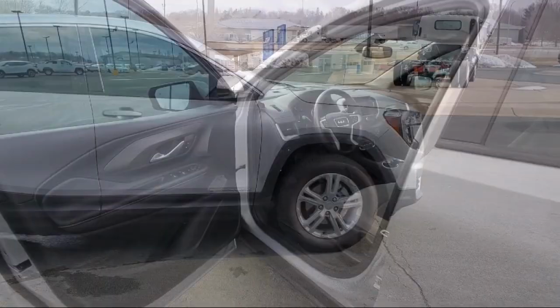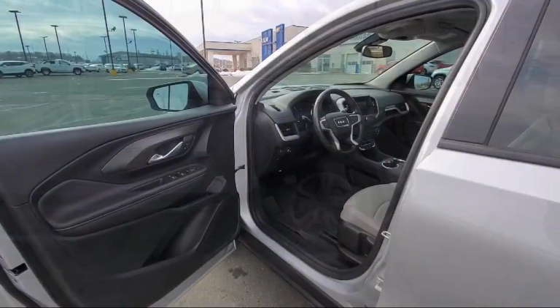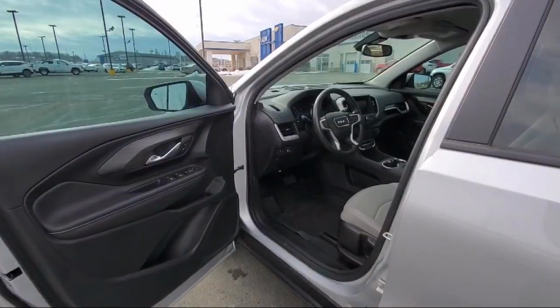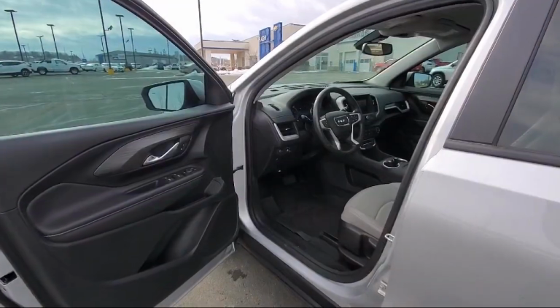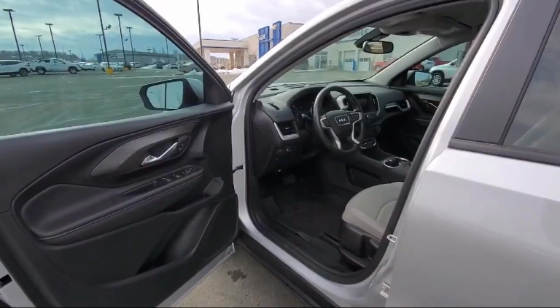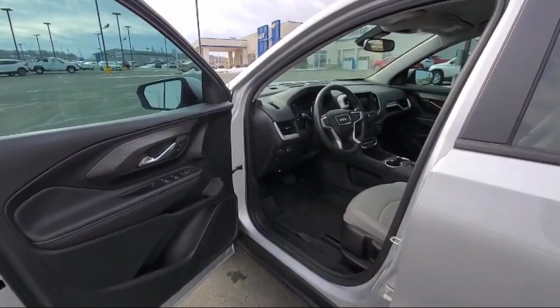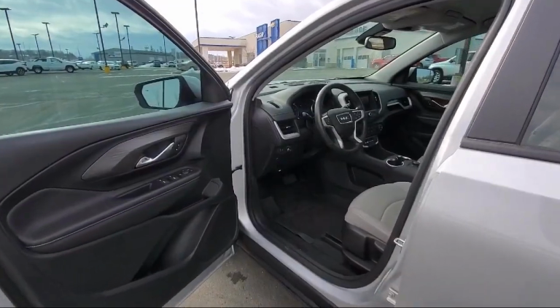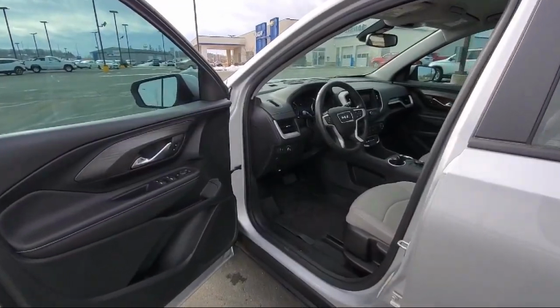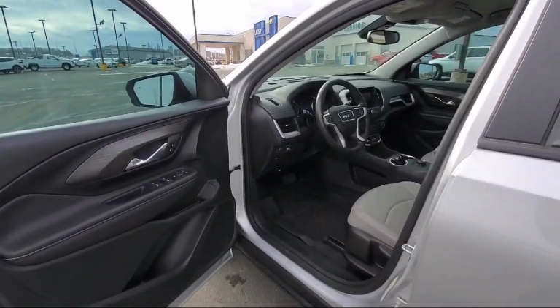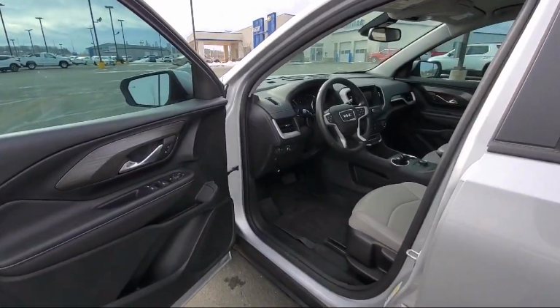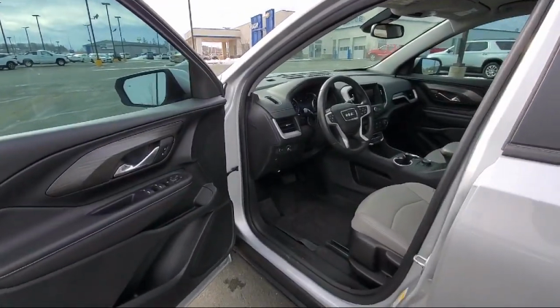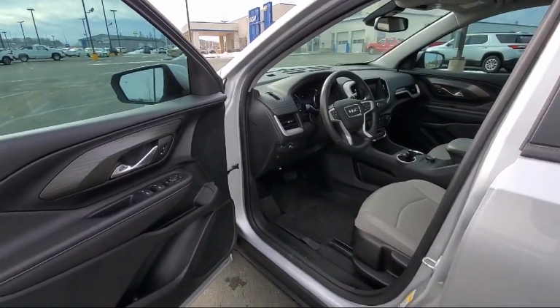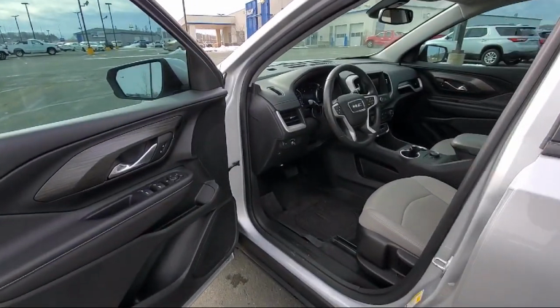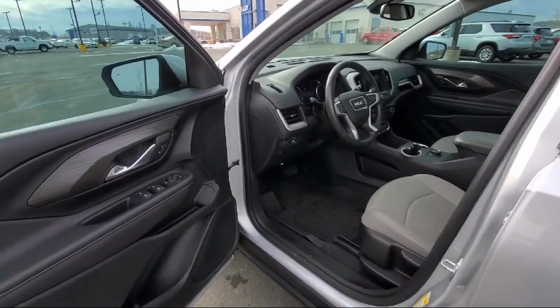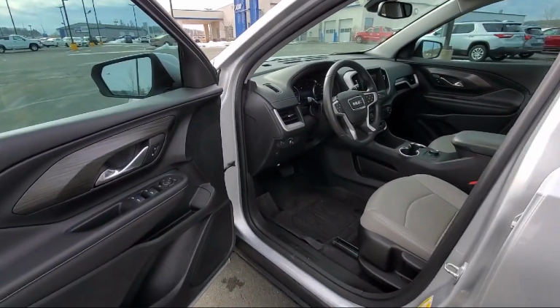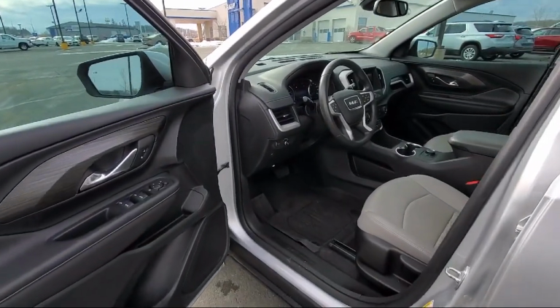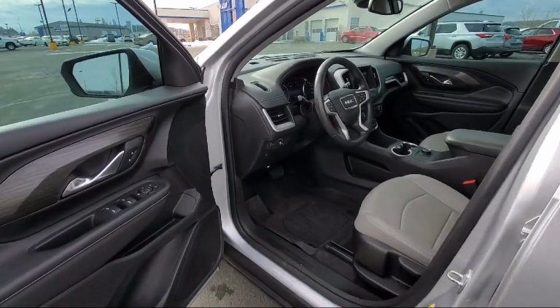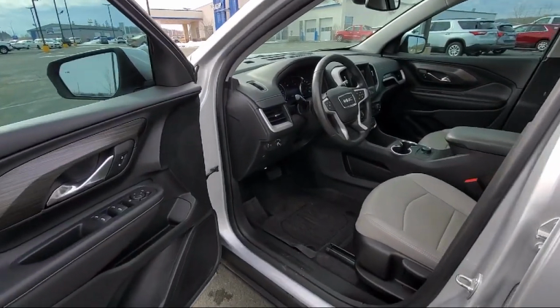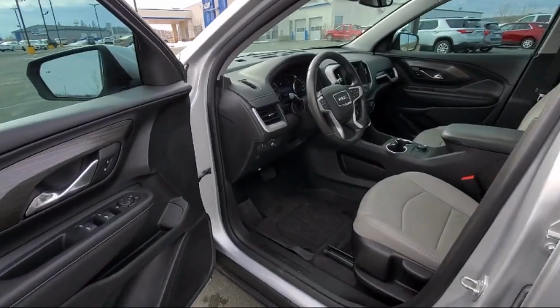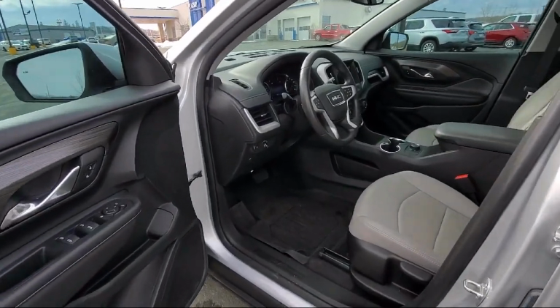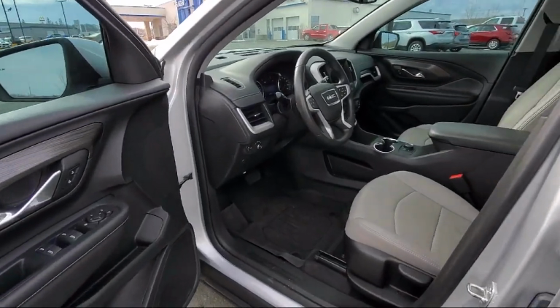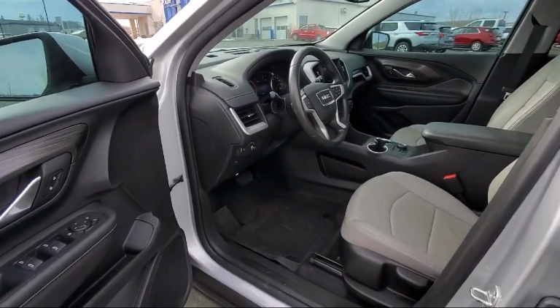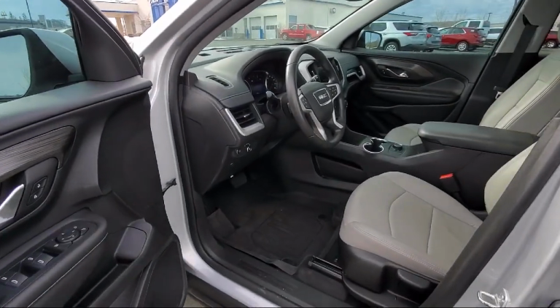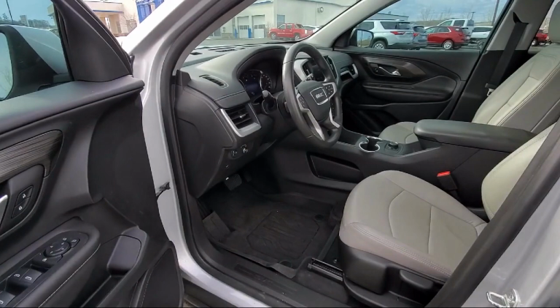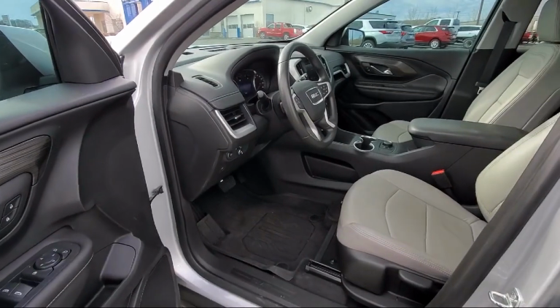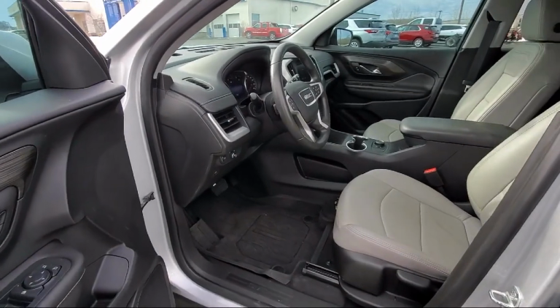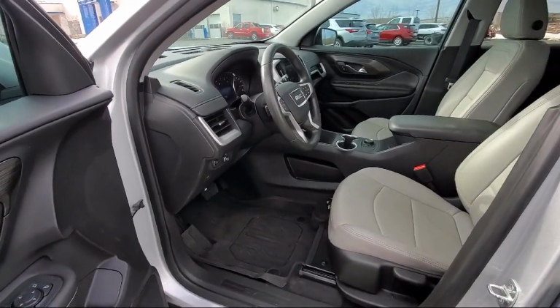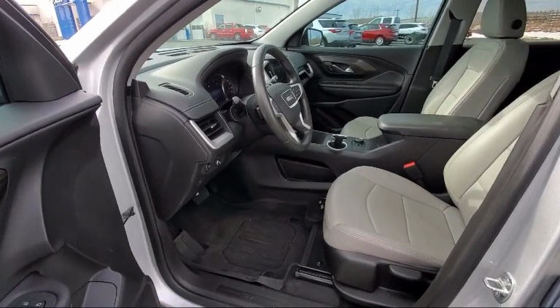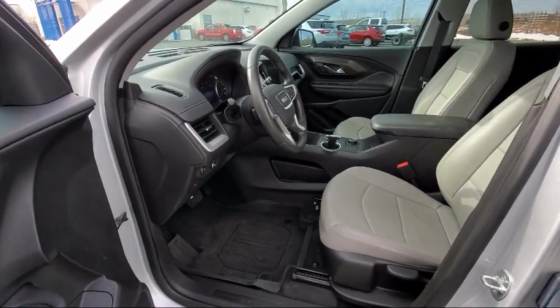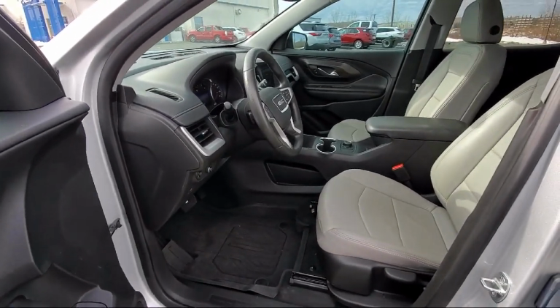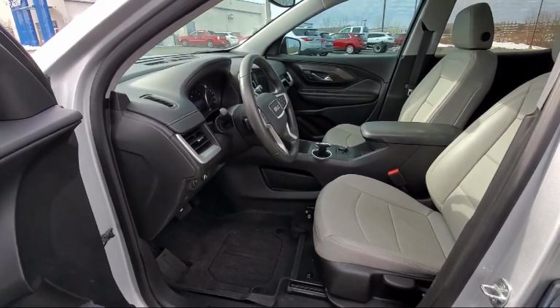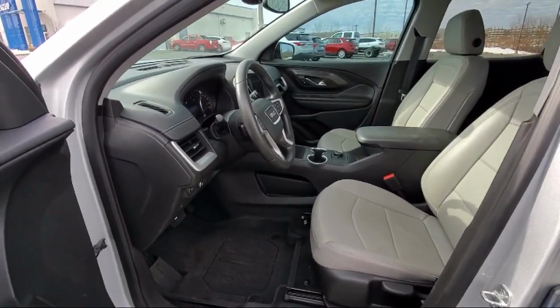Cross Traffic Alert, Sirius XM Satellite Radio, and has less than 10,000 miles on the odometer.